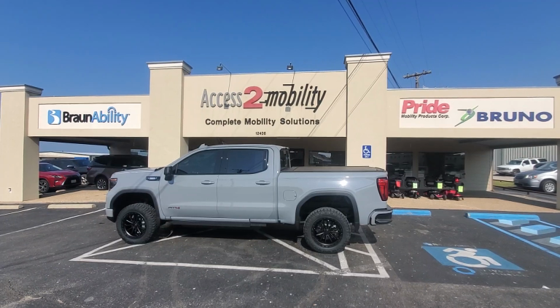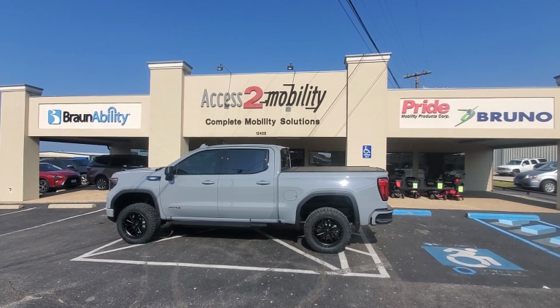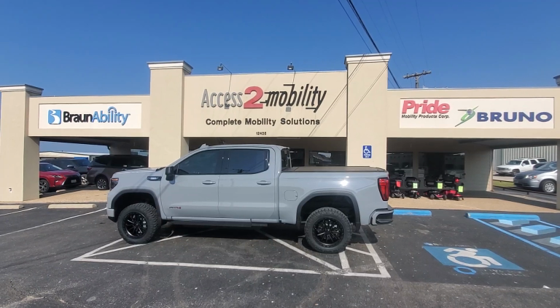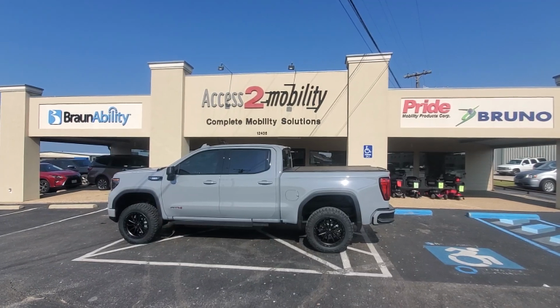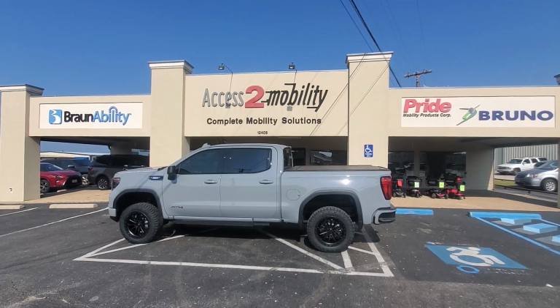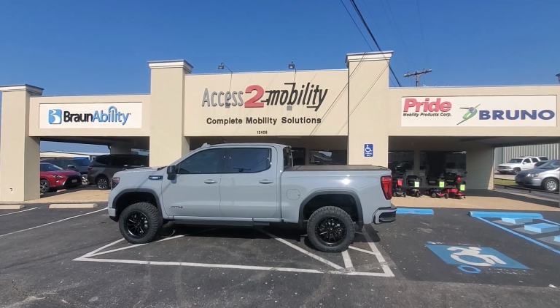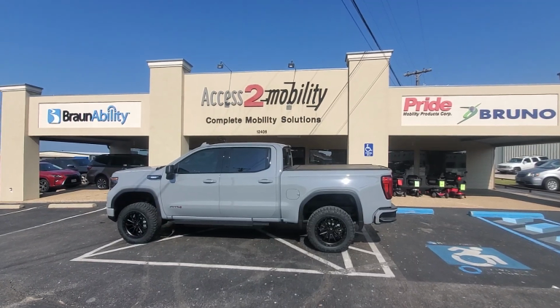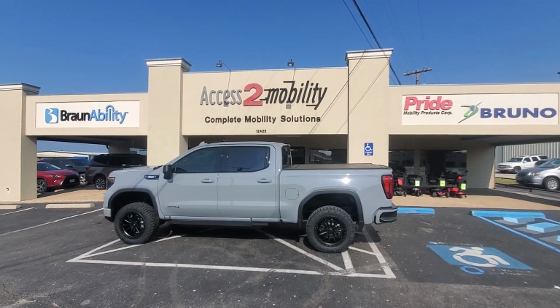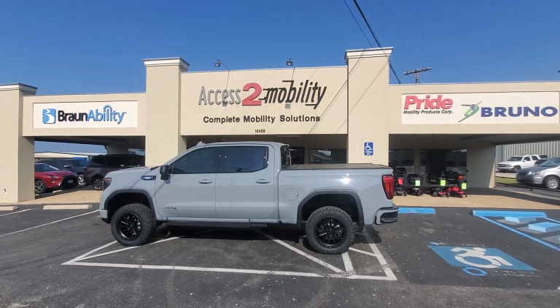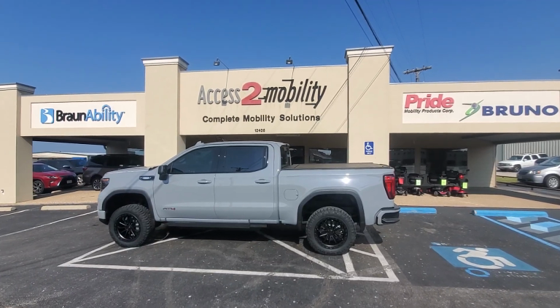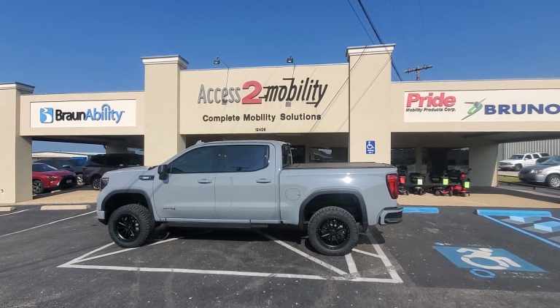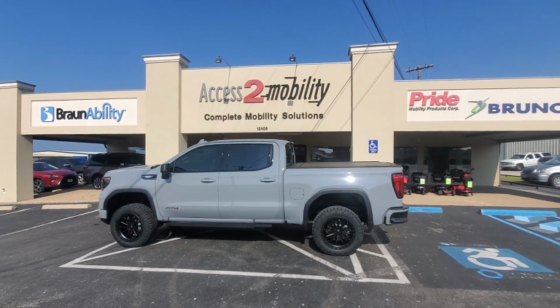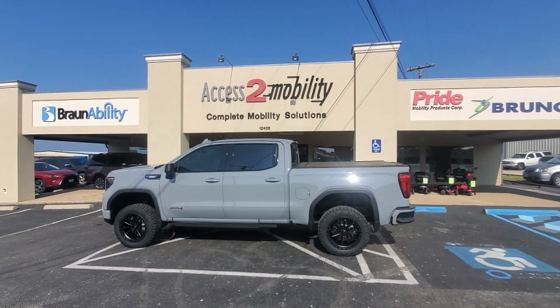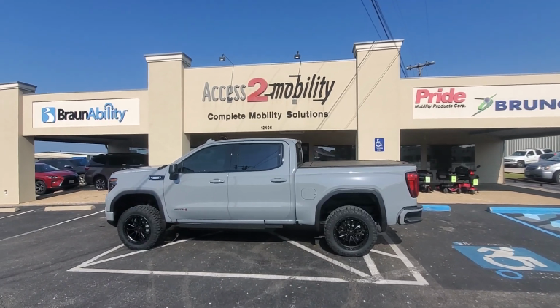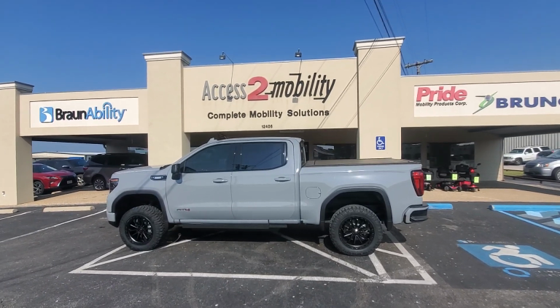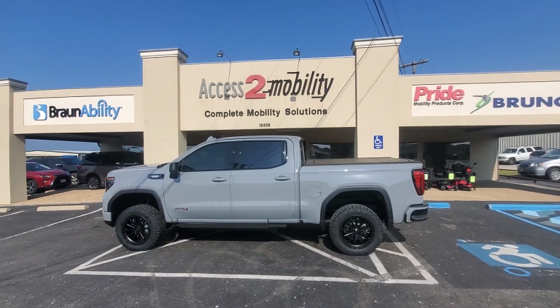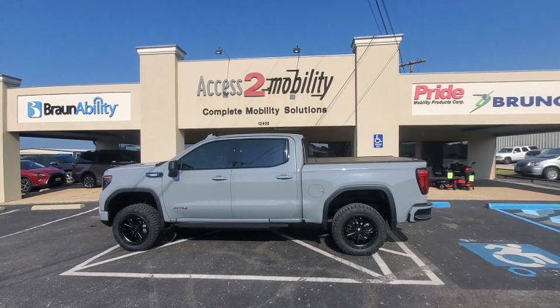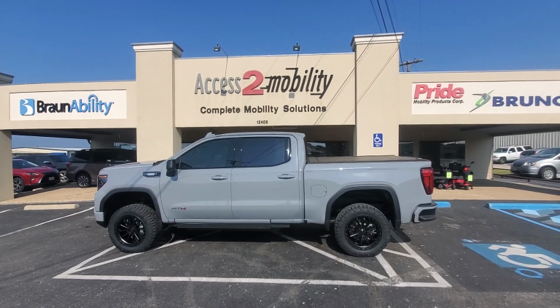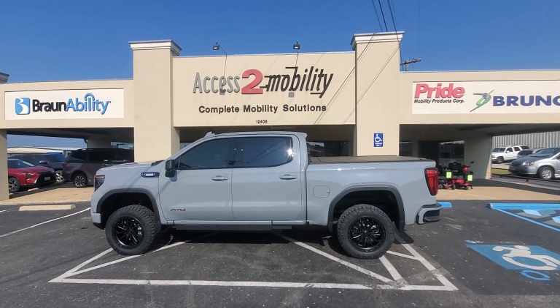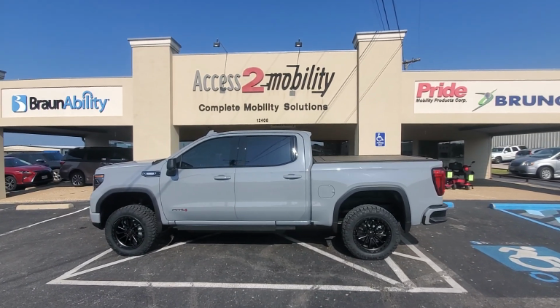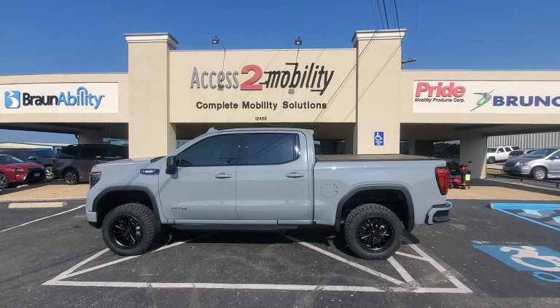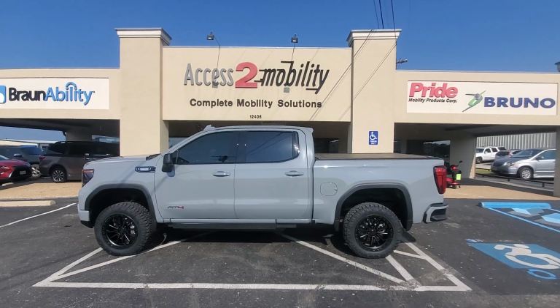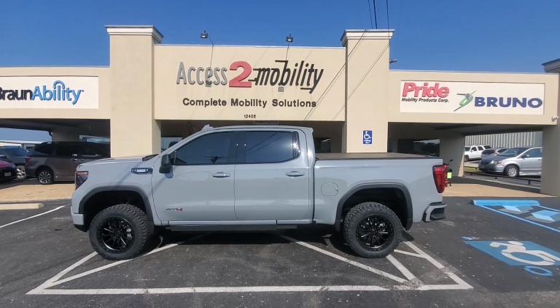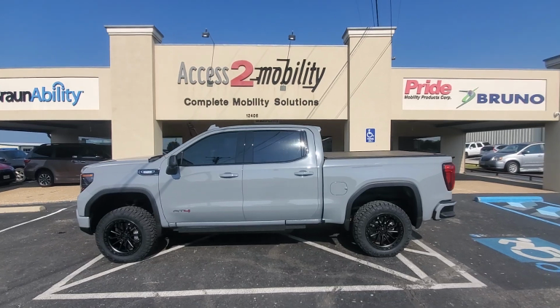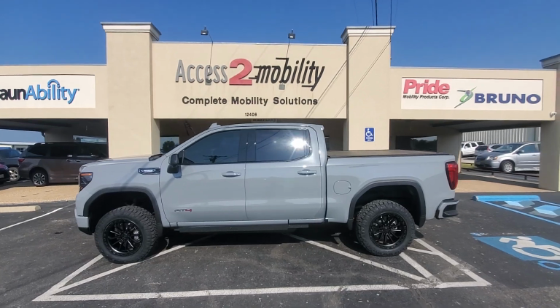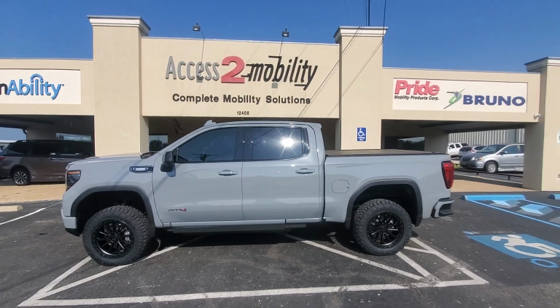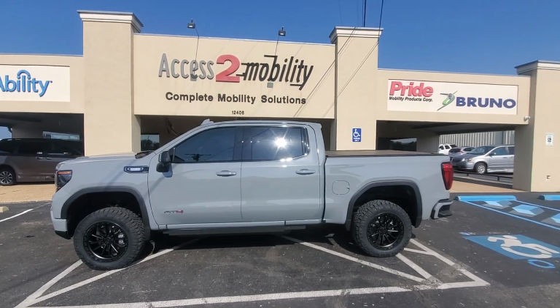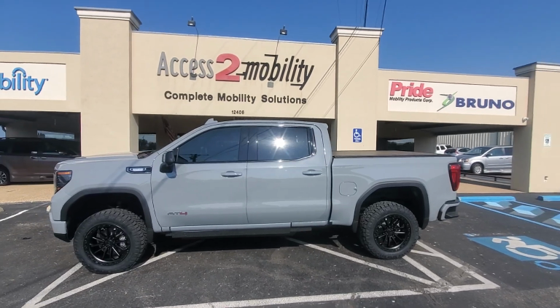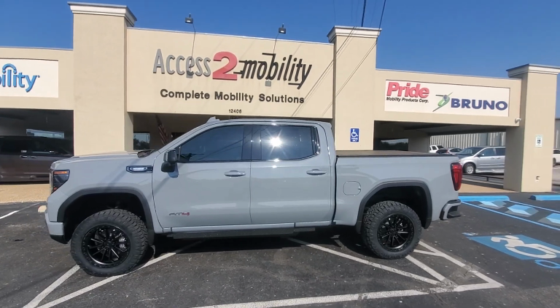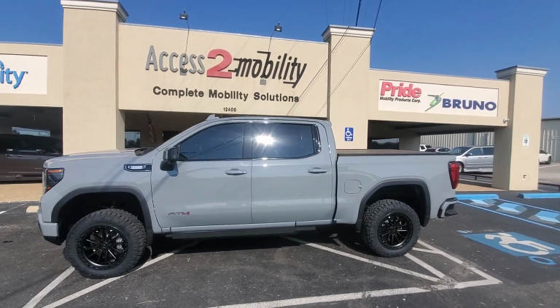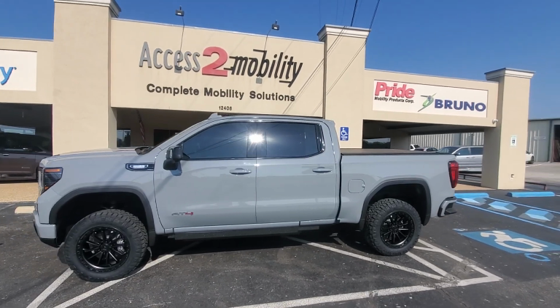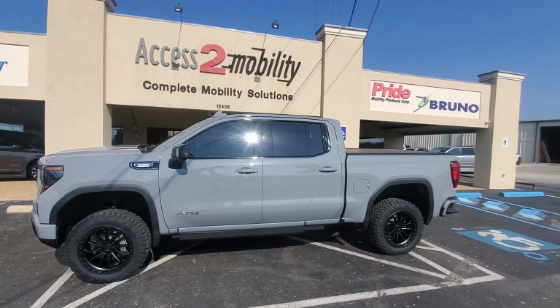Welcome everyone to Access to Mobility. We're here to showcase the 2024 AT4 with a driver's side conversion.